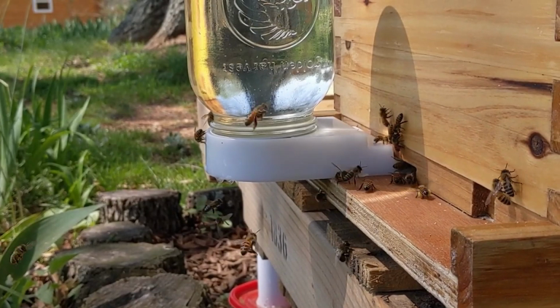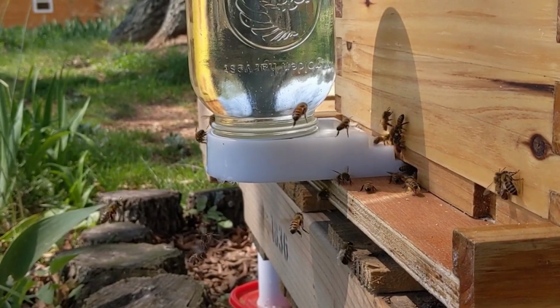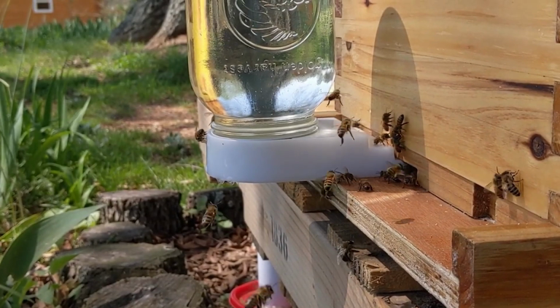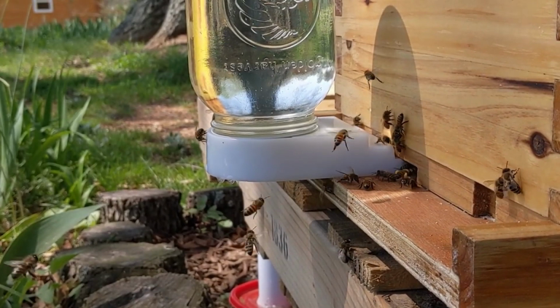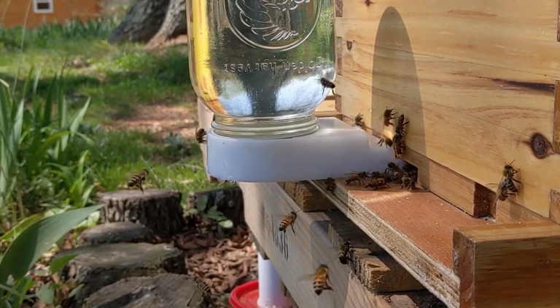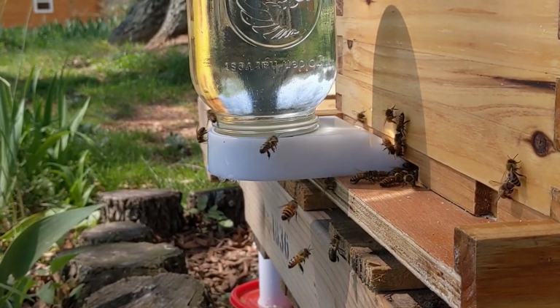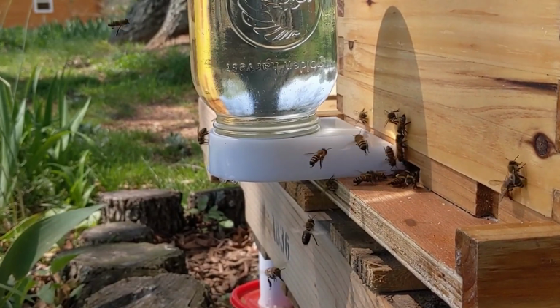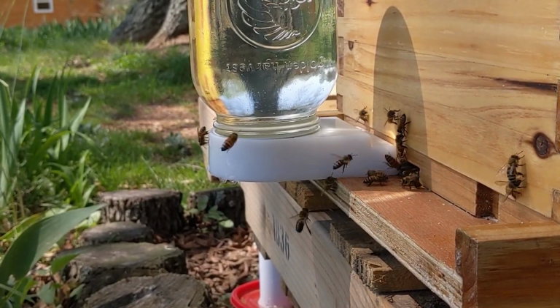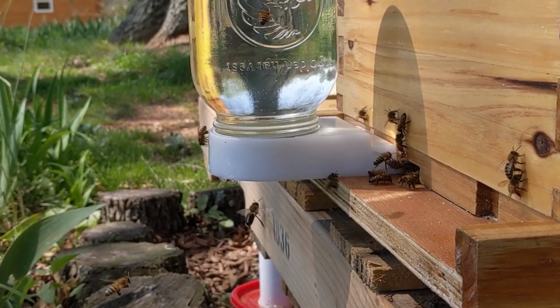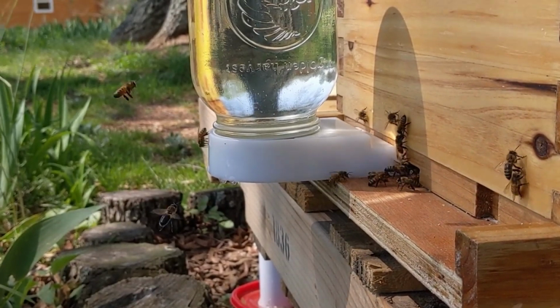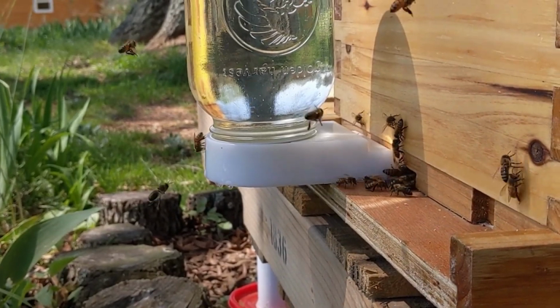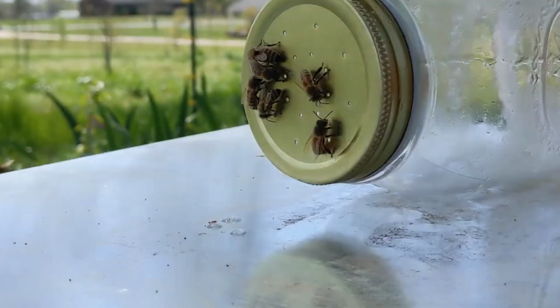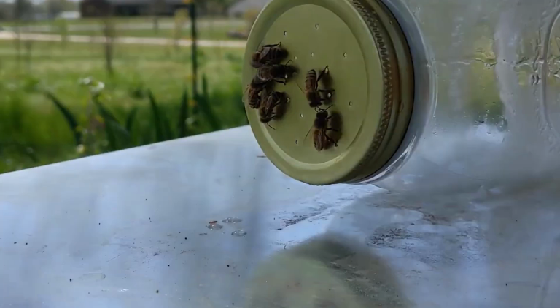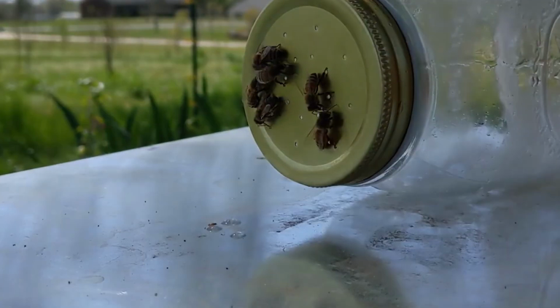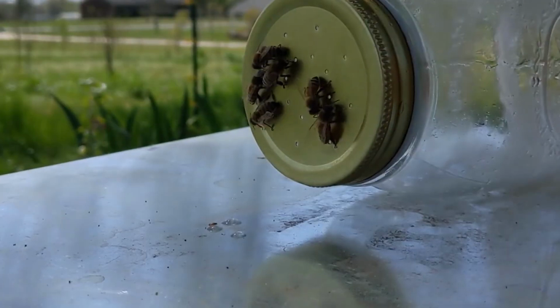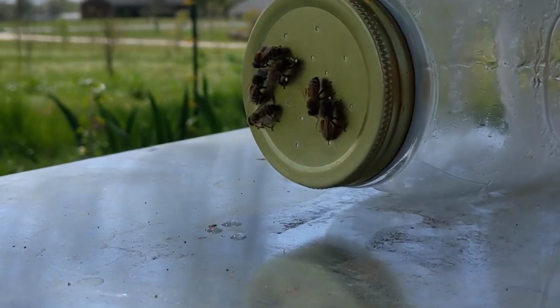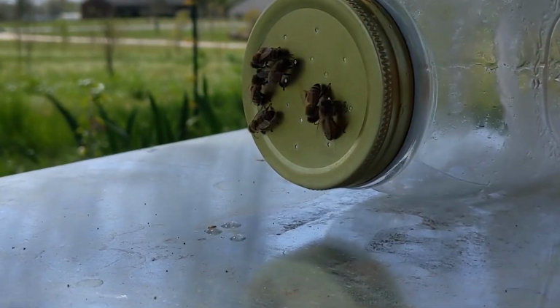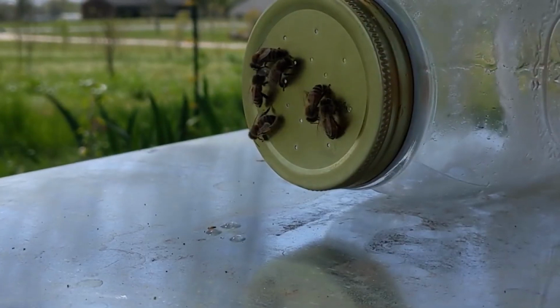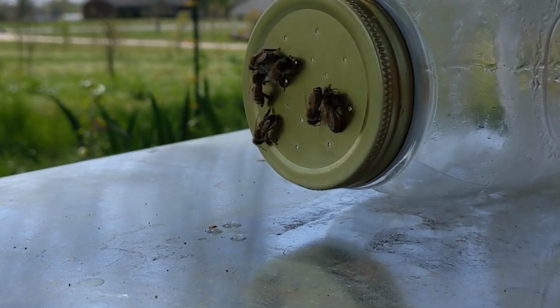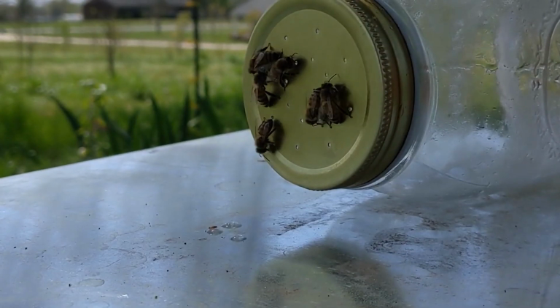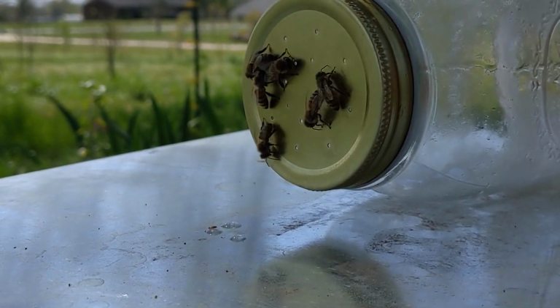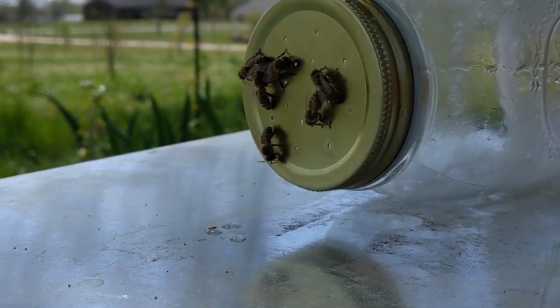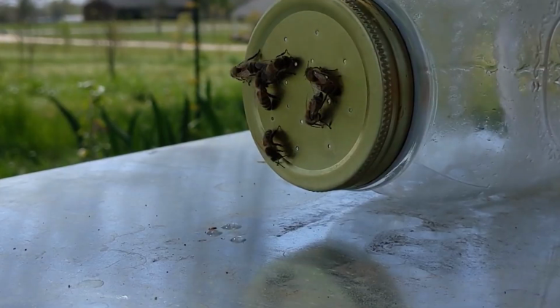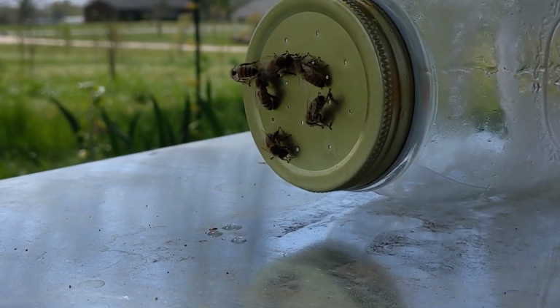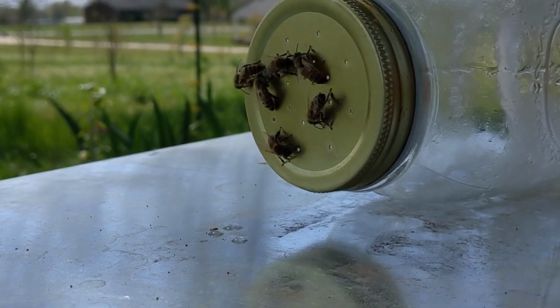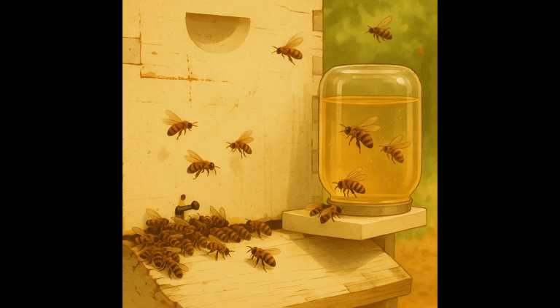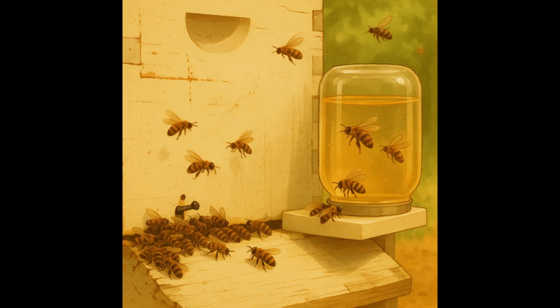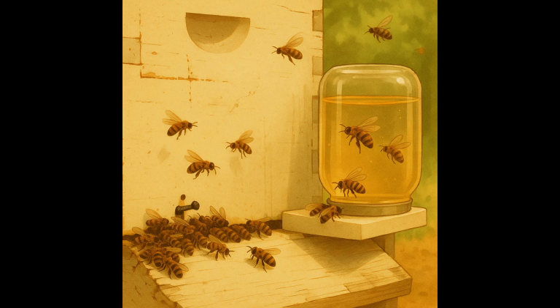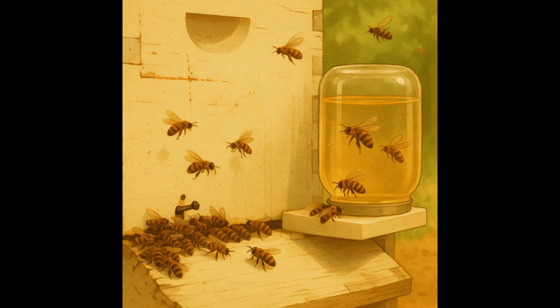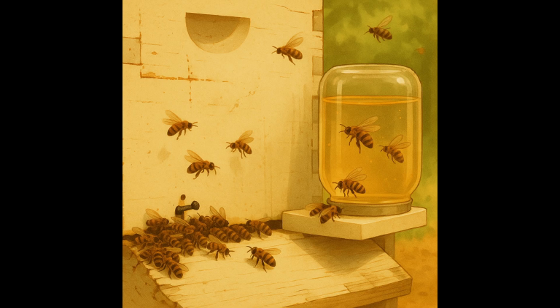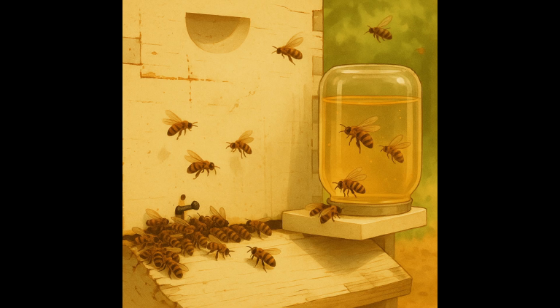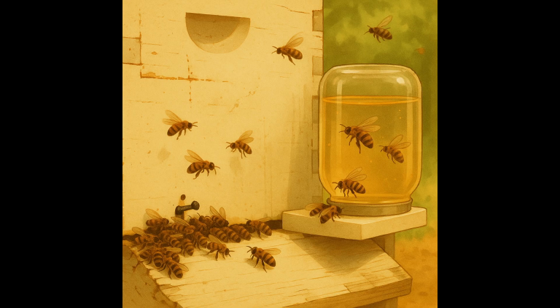Store extras in the fridge, but remember, bees prefer room-temperature syrup, so let it warm before feeding.